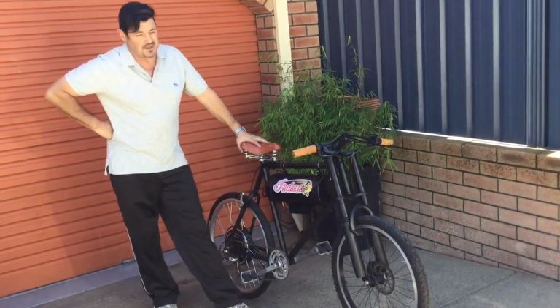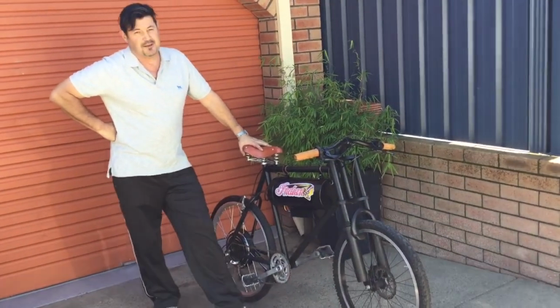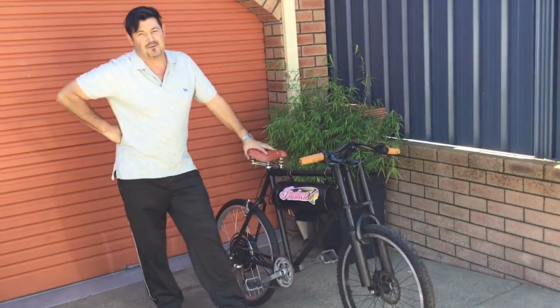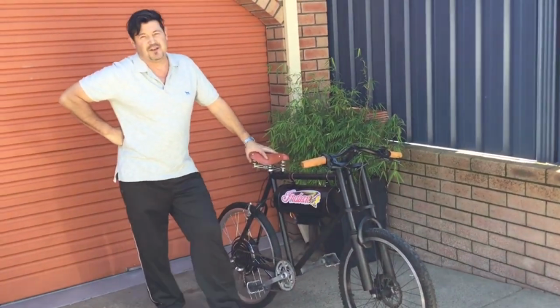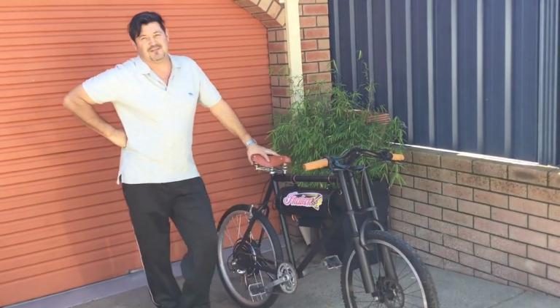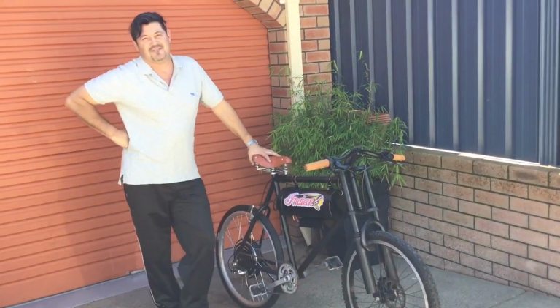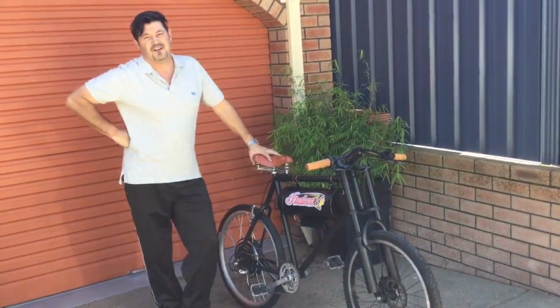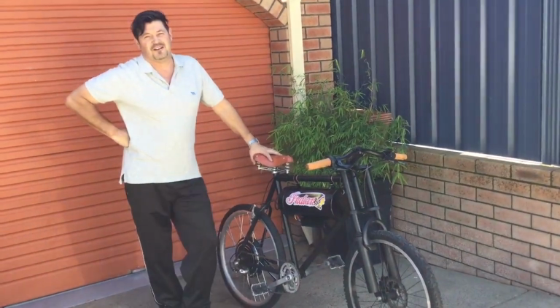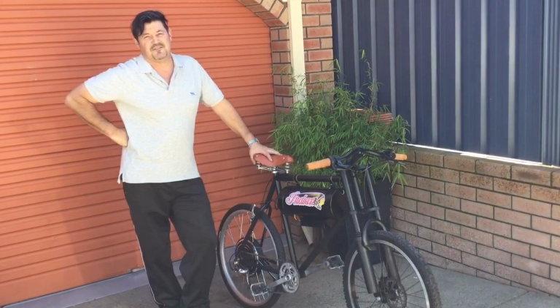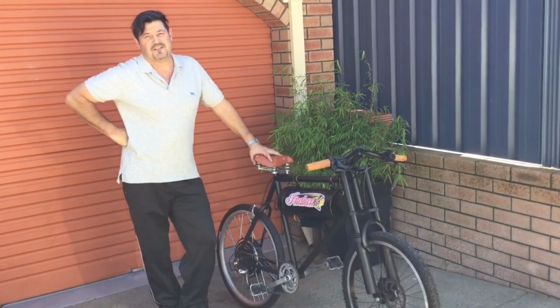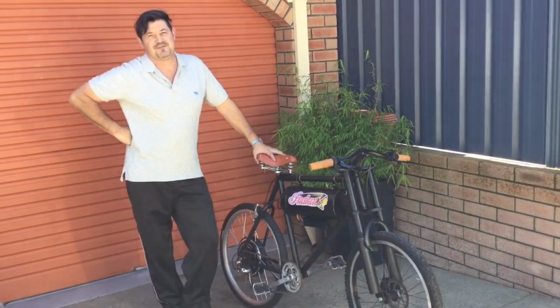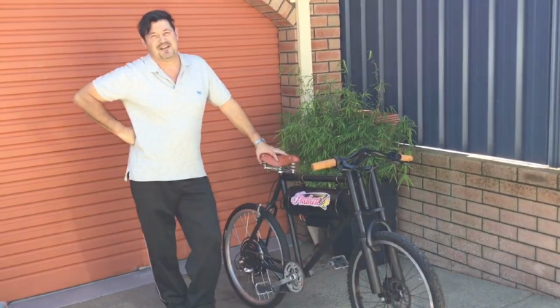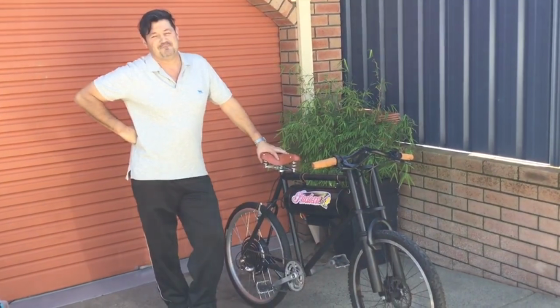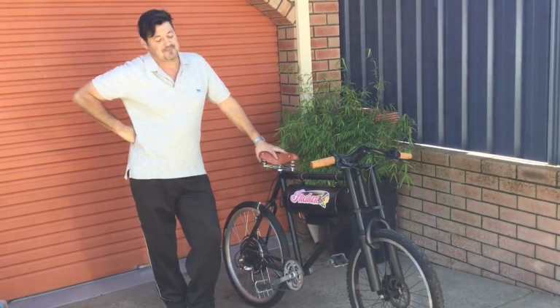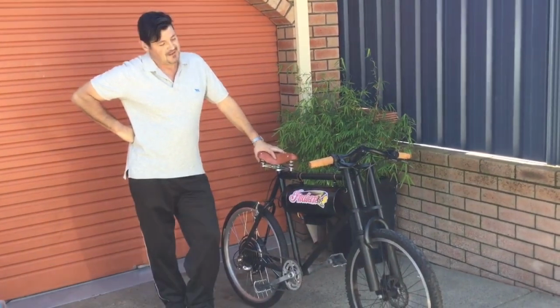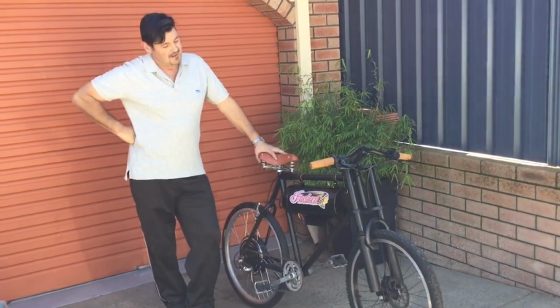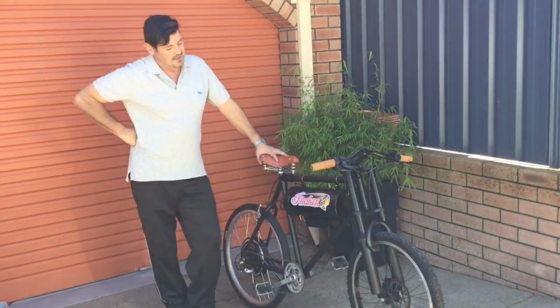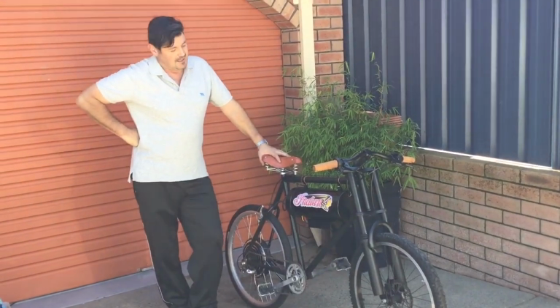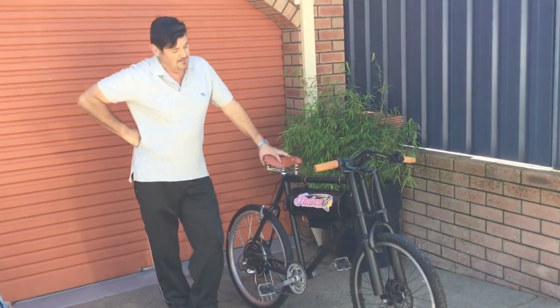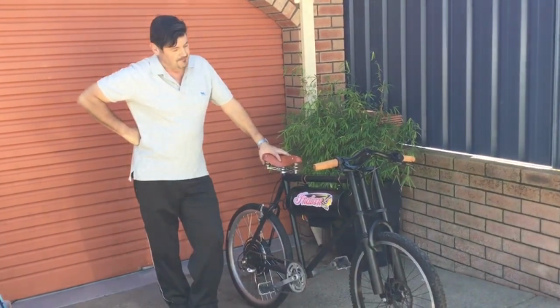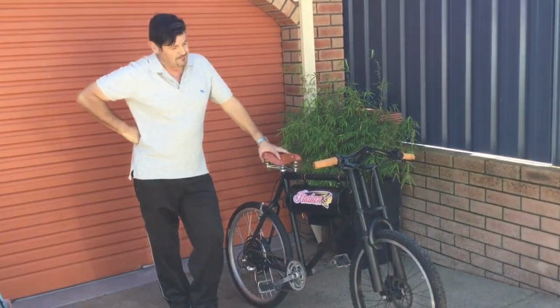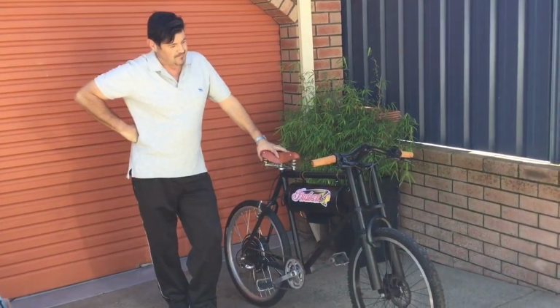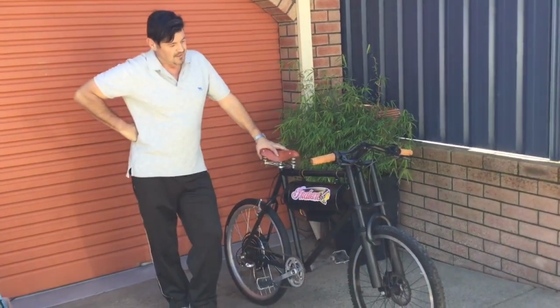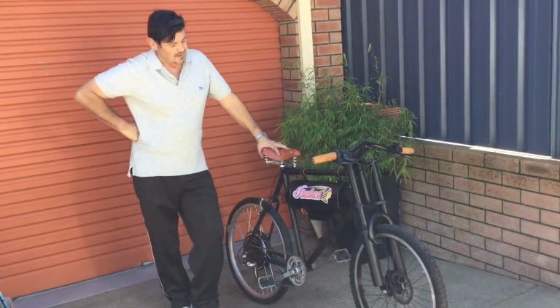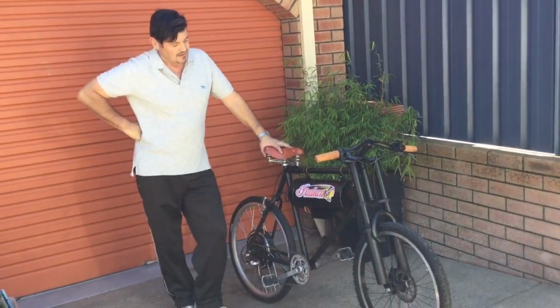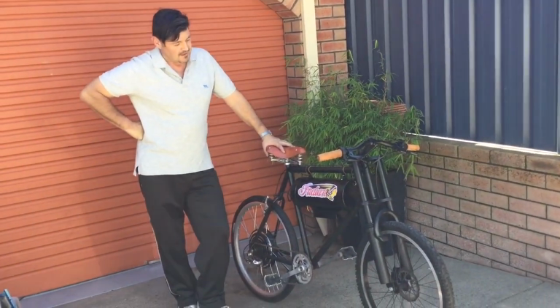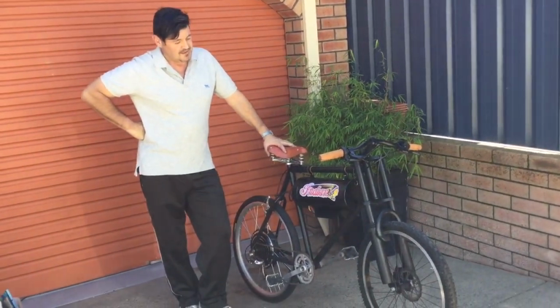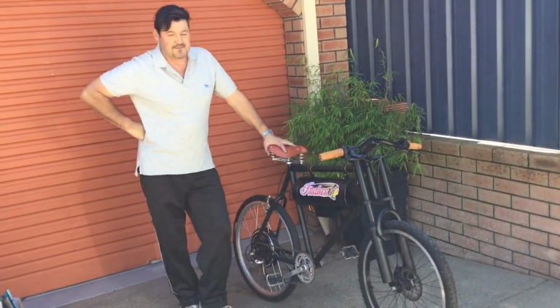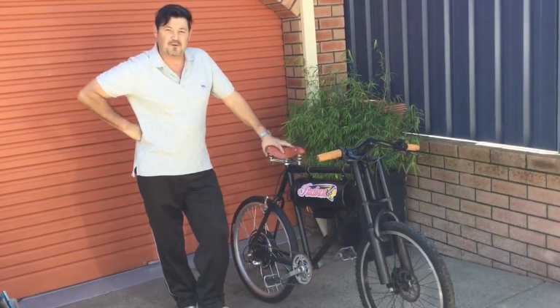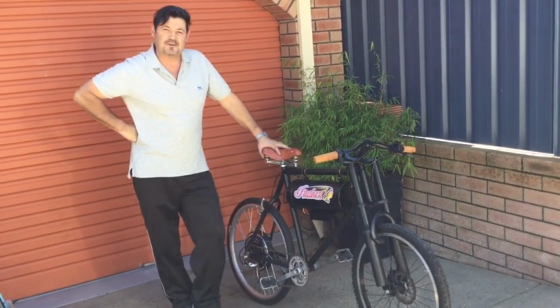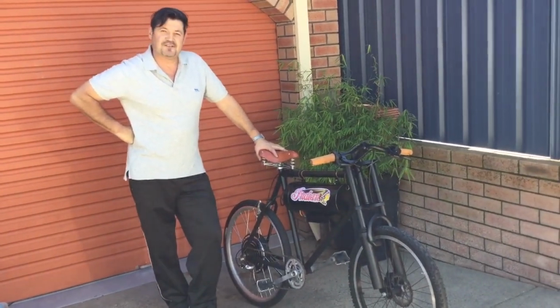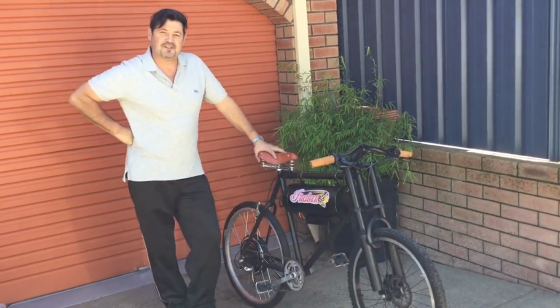I'm pretty happy with it. If you like it, give it a thumbs up. Just something a wee bit different.